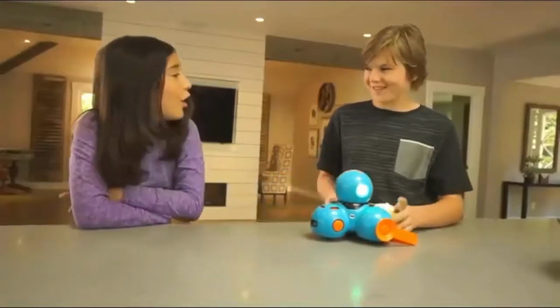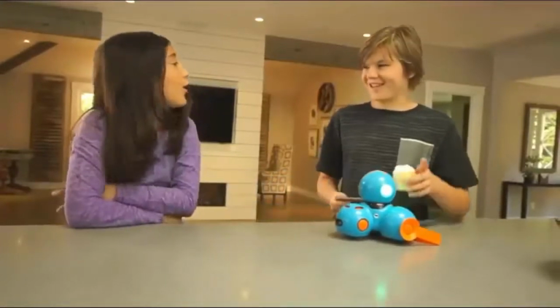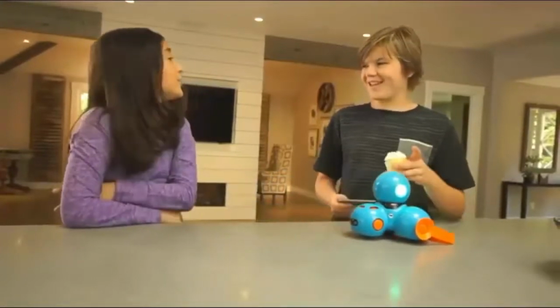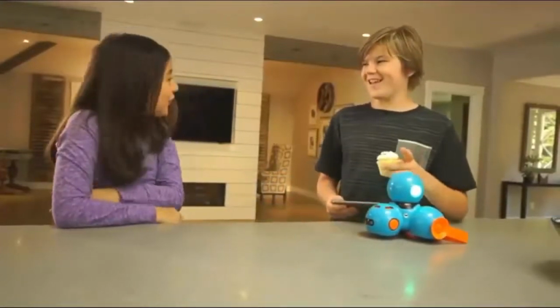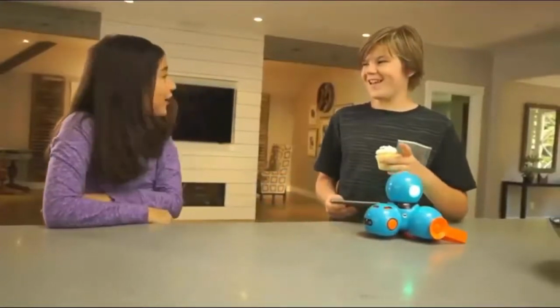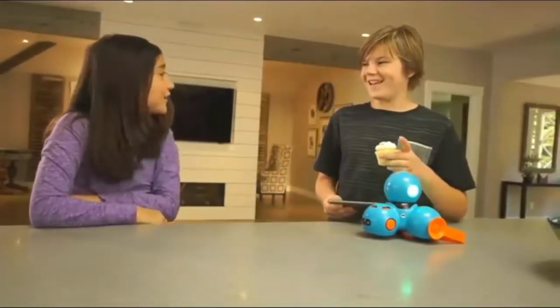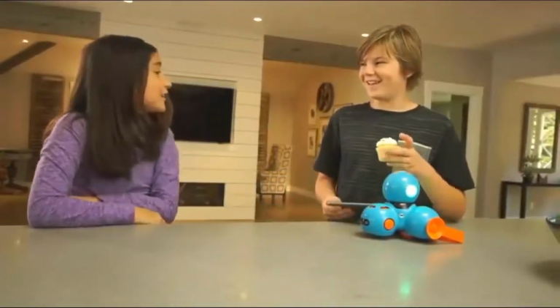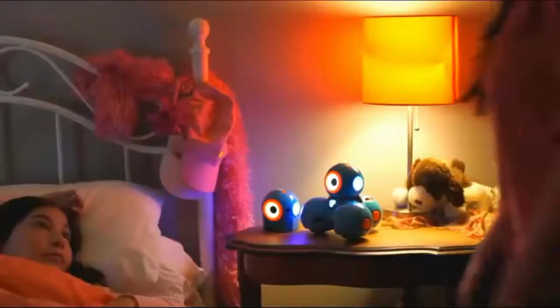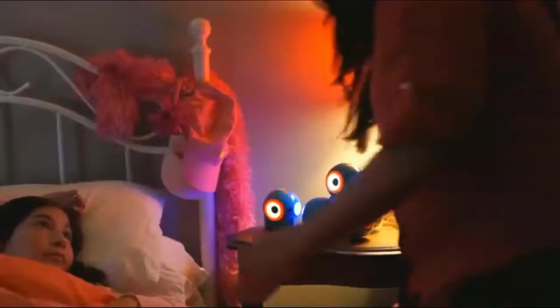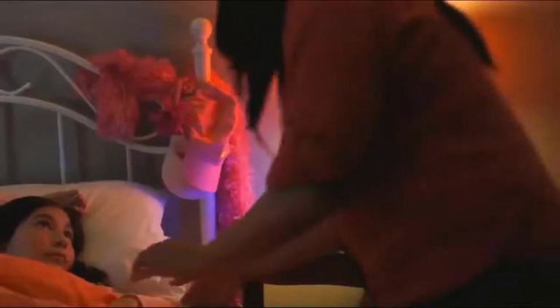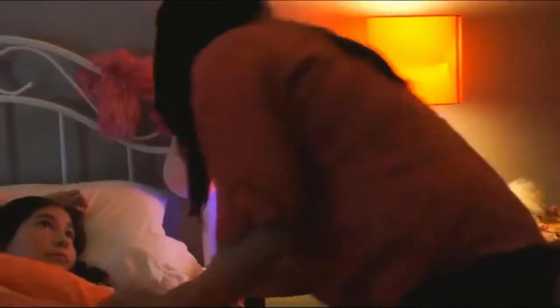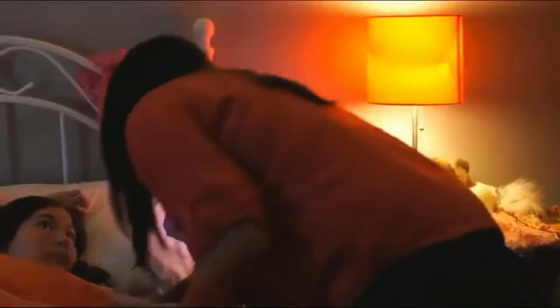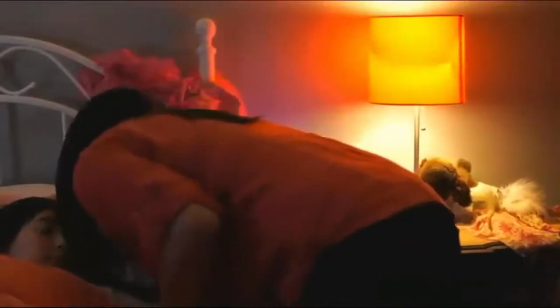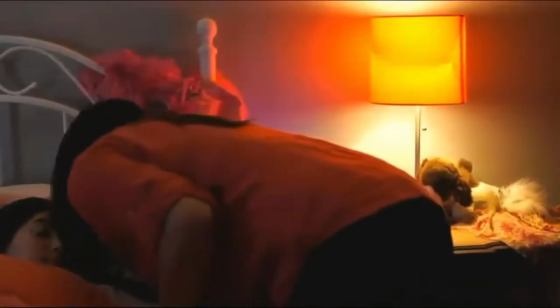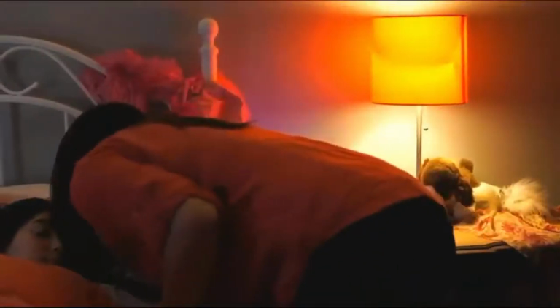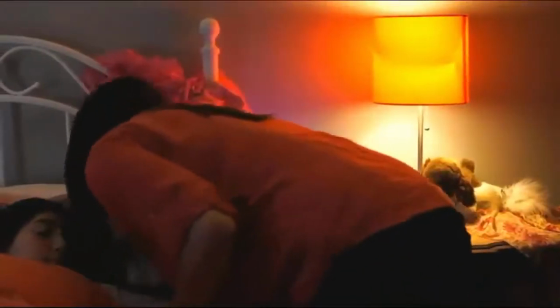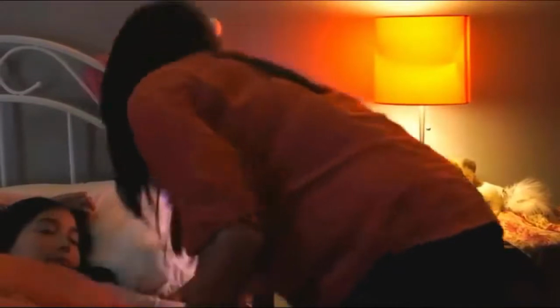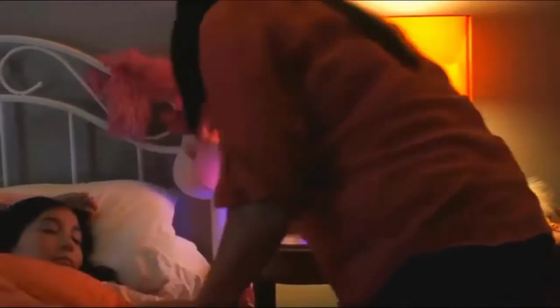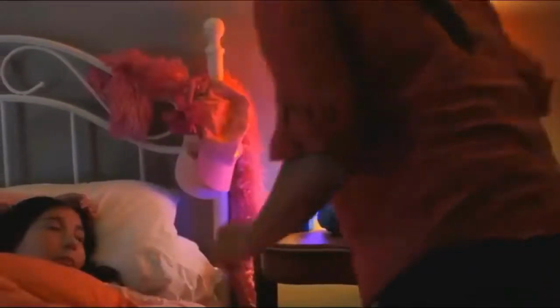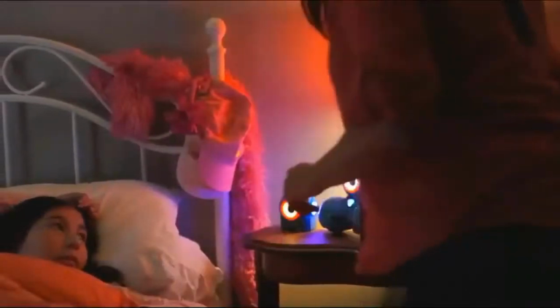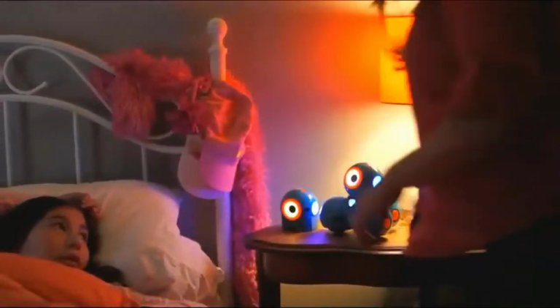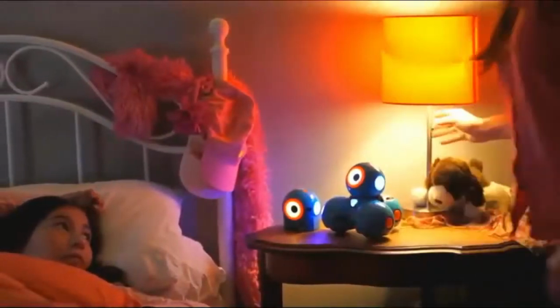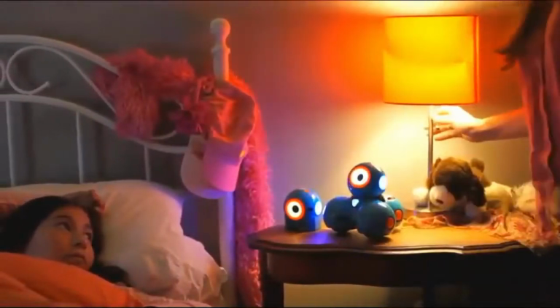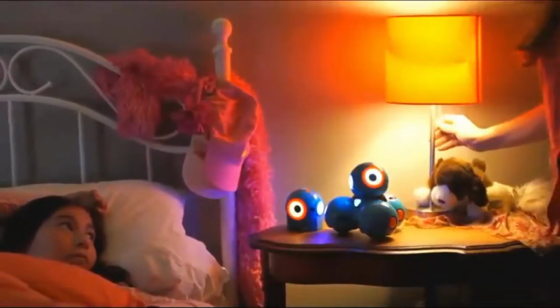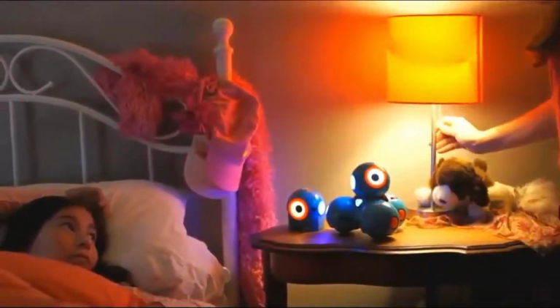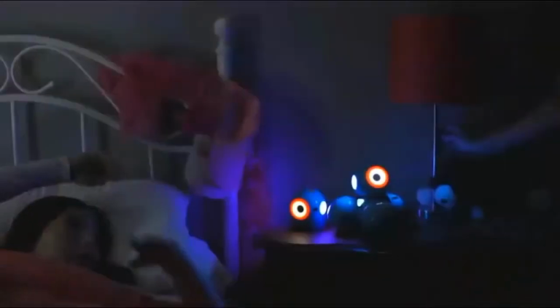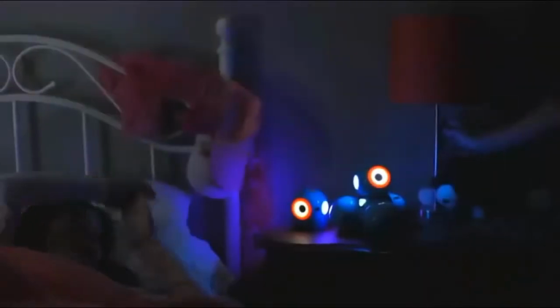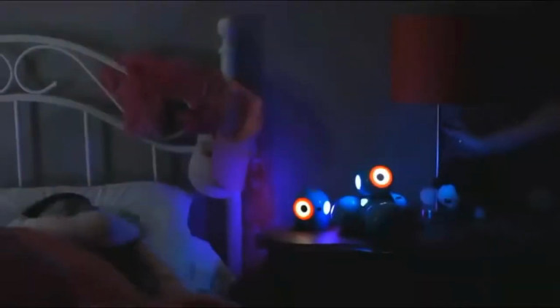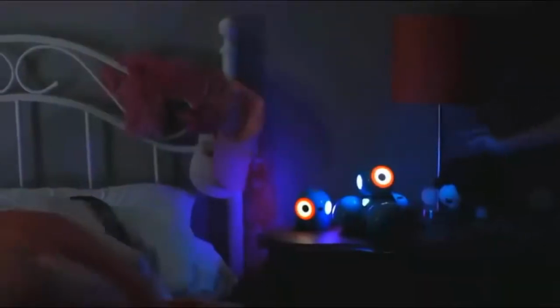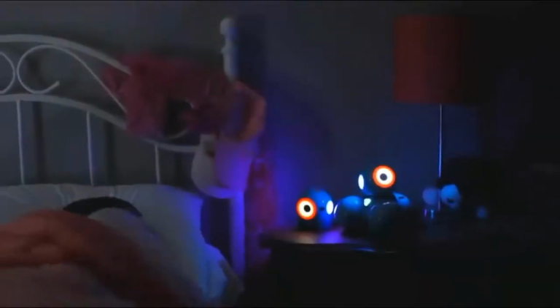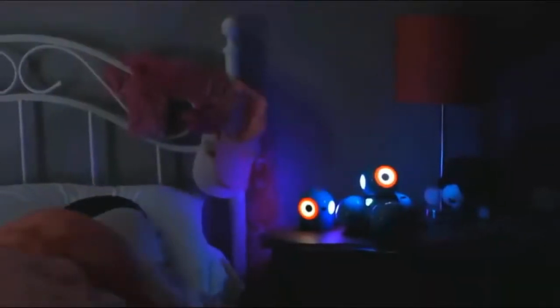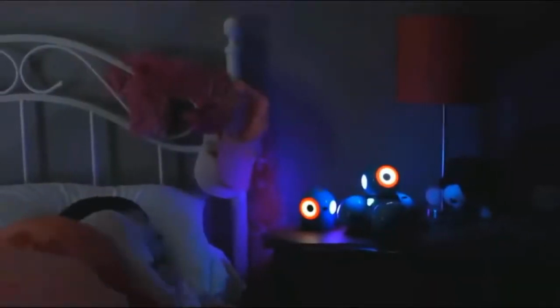Are you serious? Wonder Workshop — inspiring the brightest minds of tomorrow.